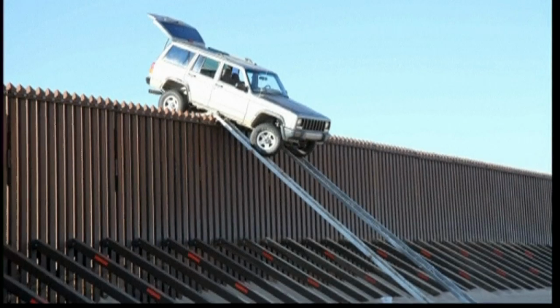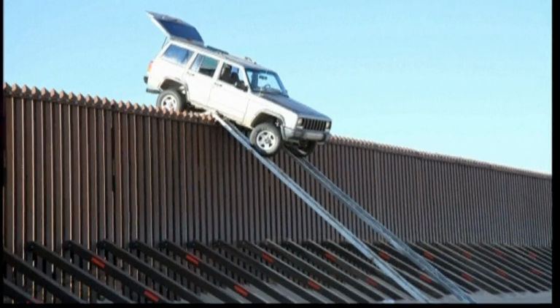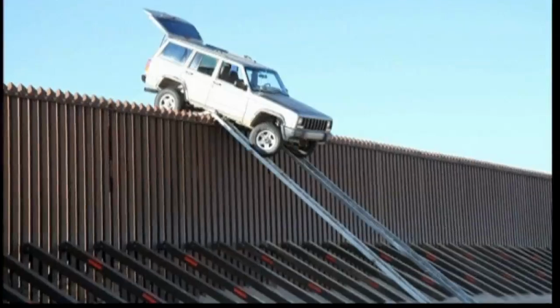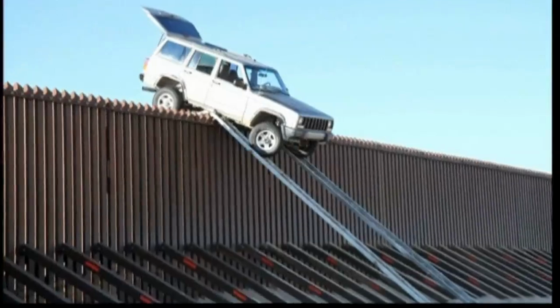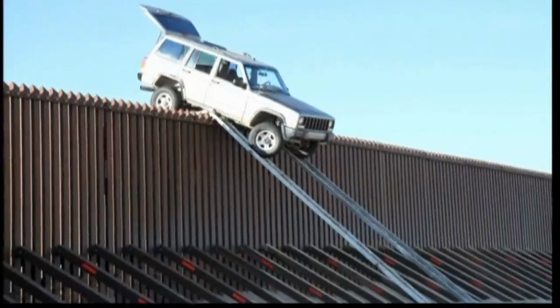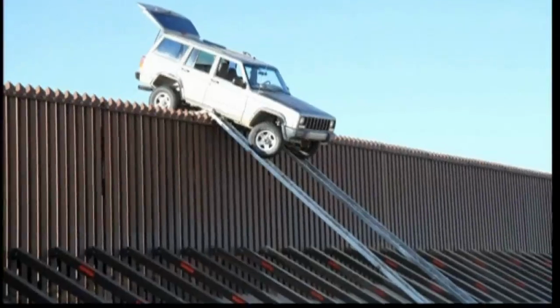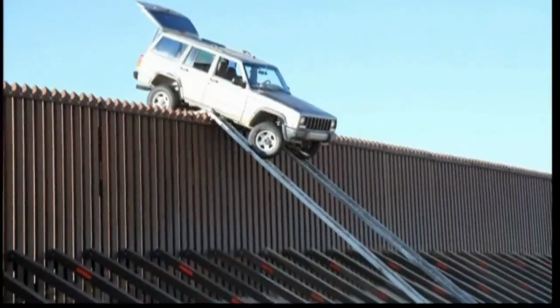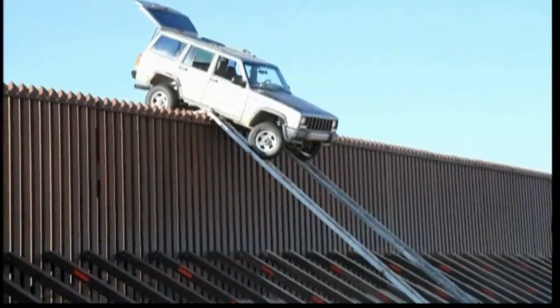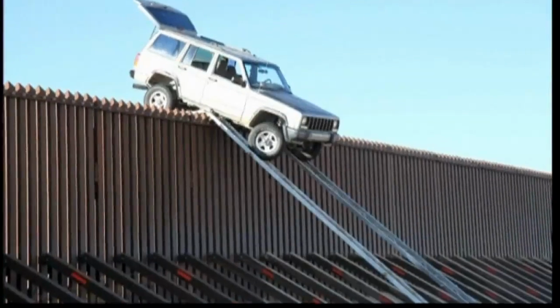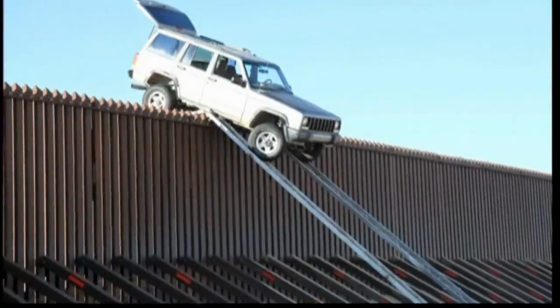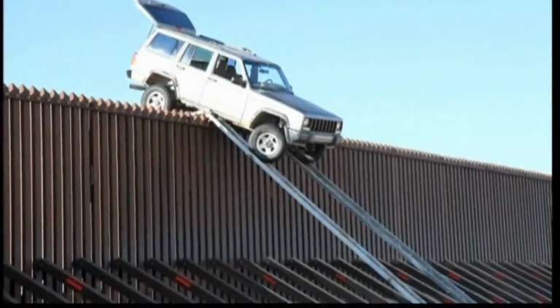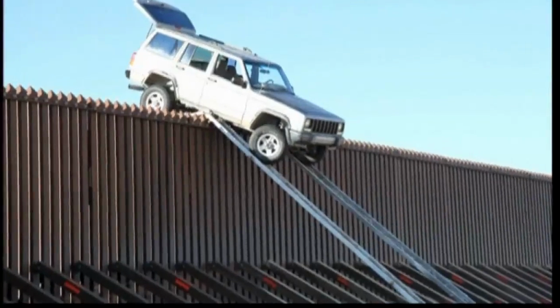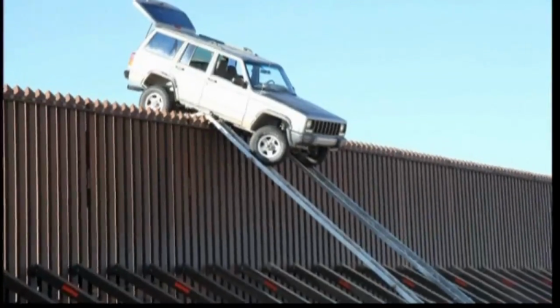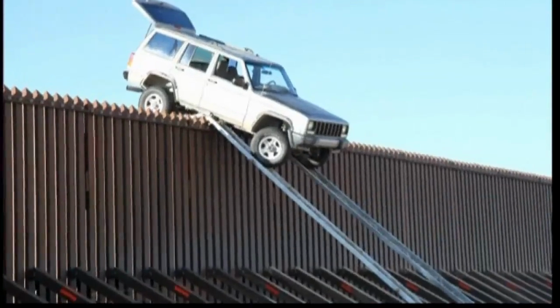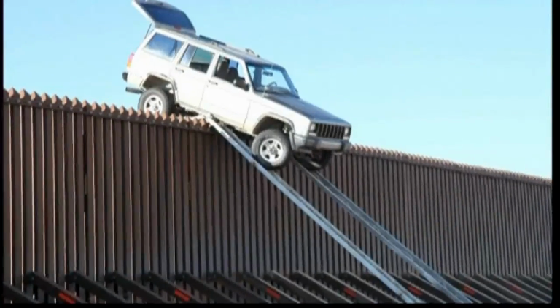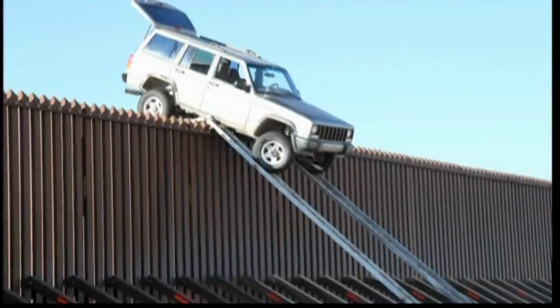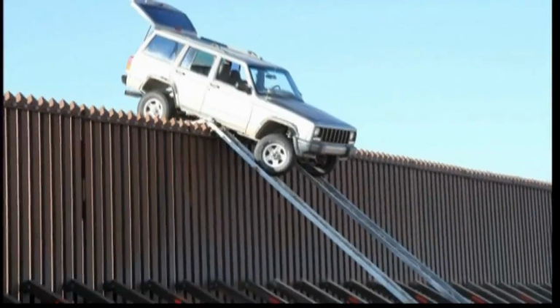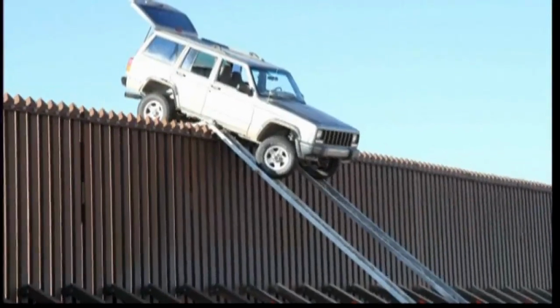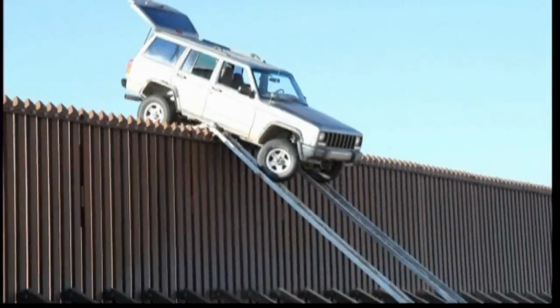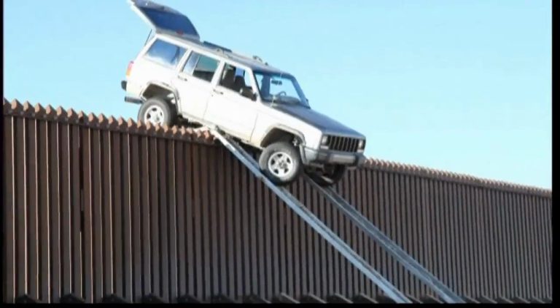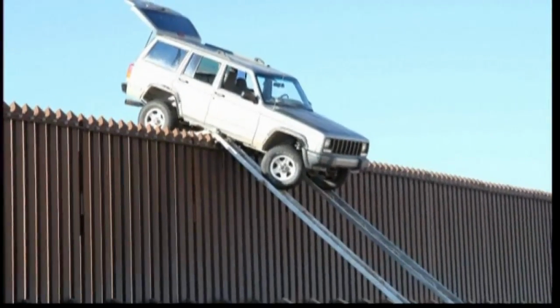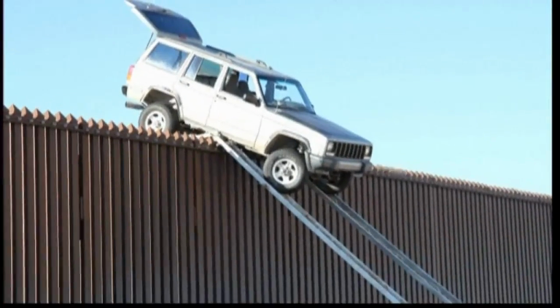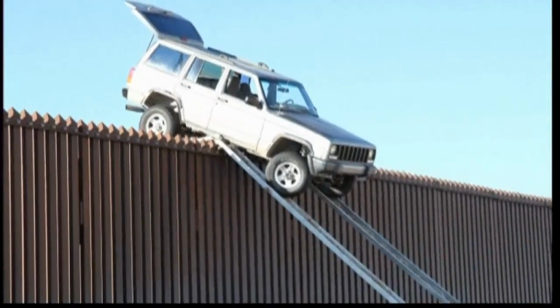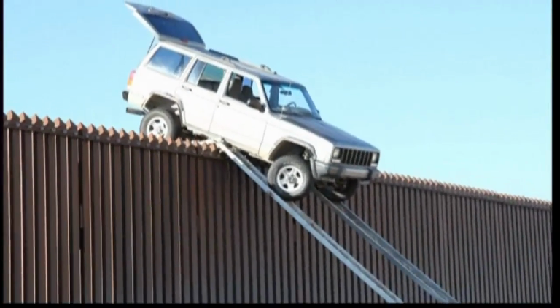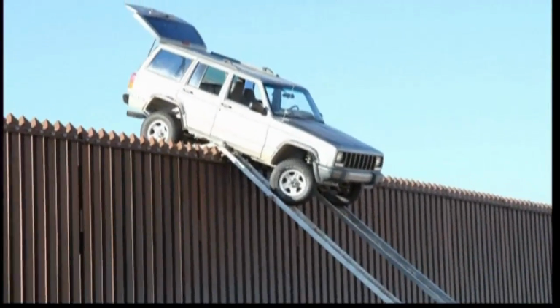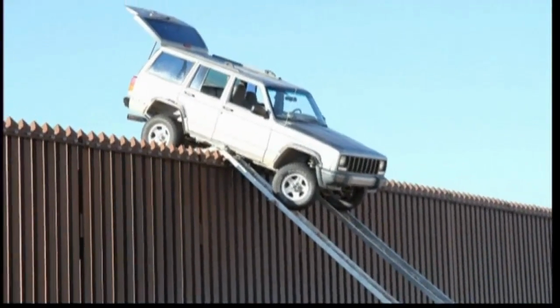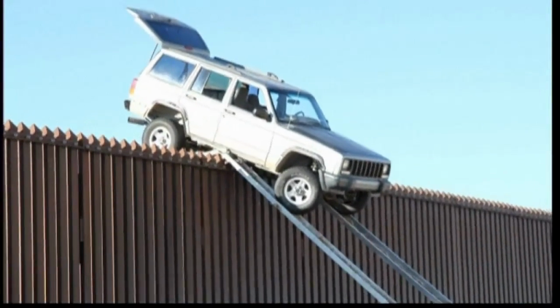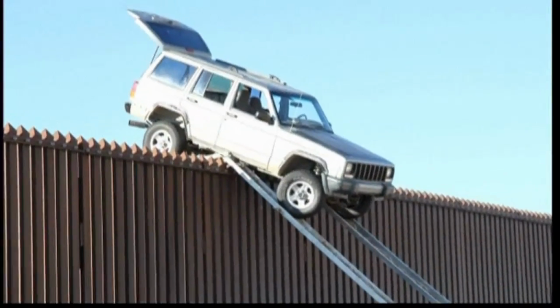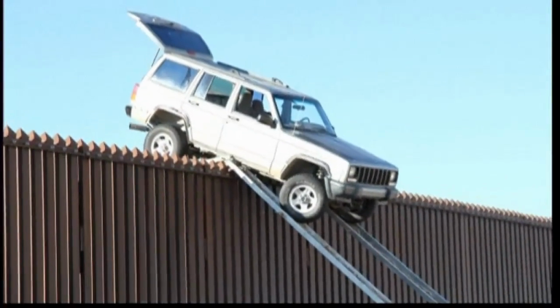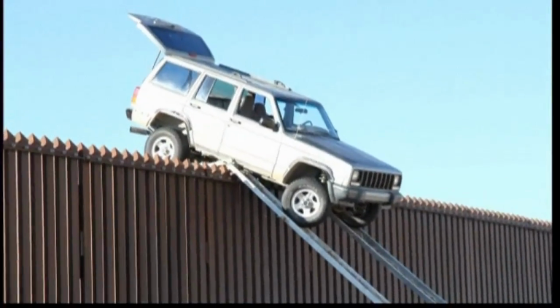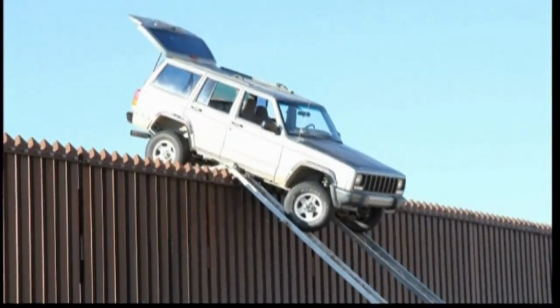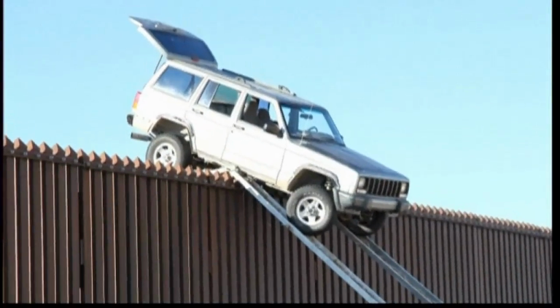The alleged smugglers had abandoned the vehicle when they realised officials were after them.